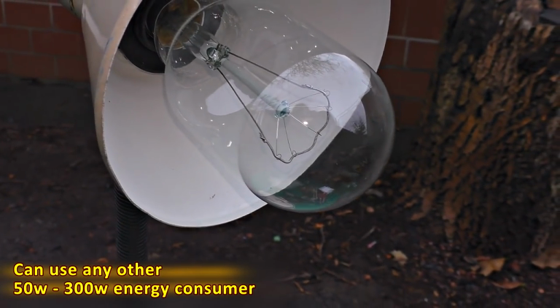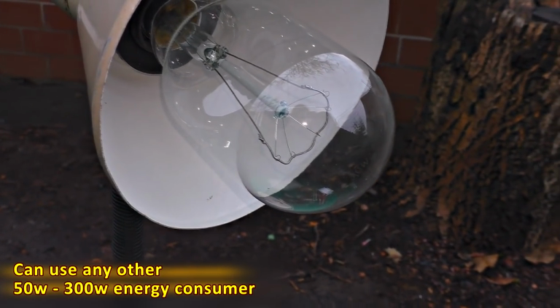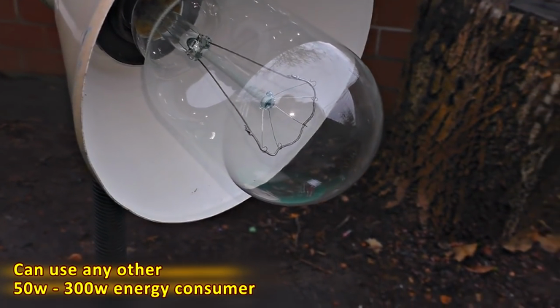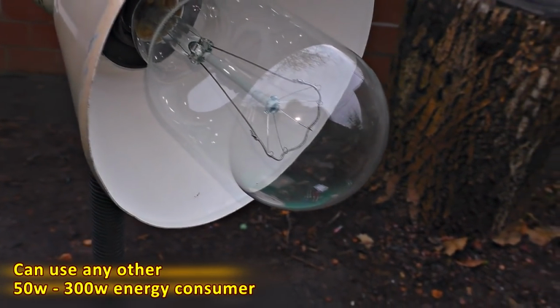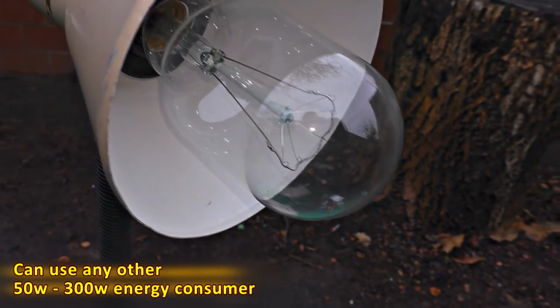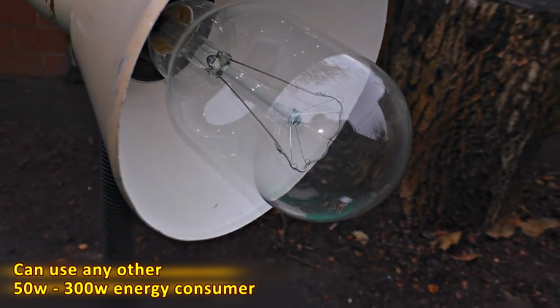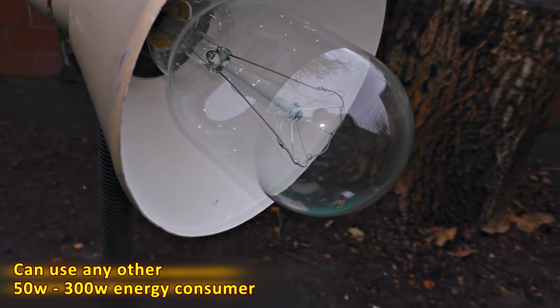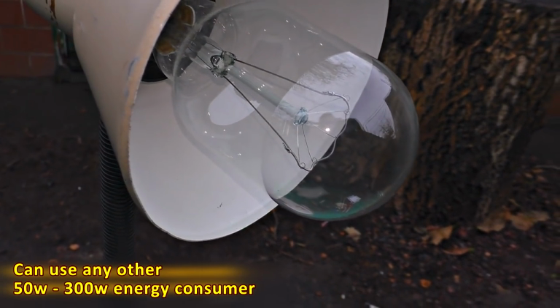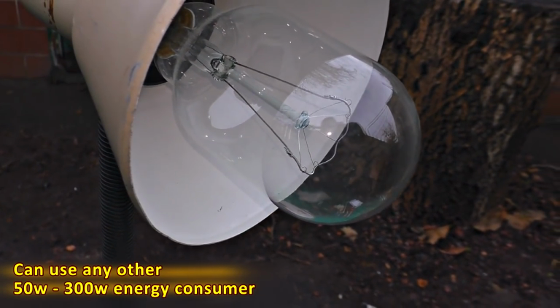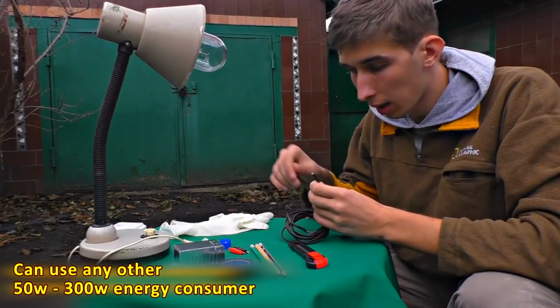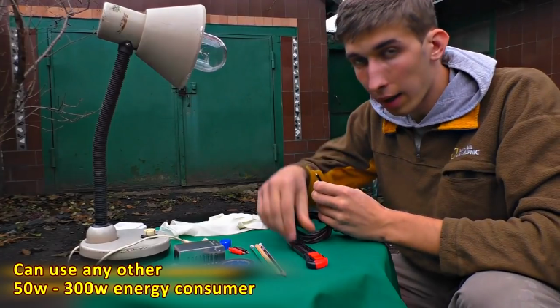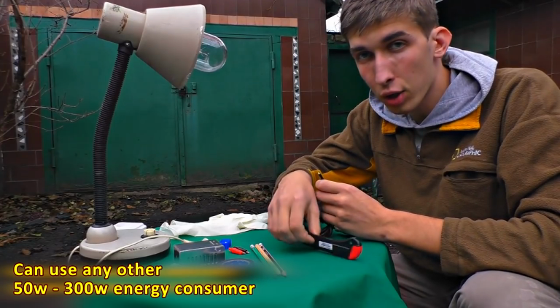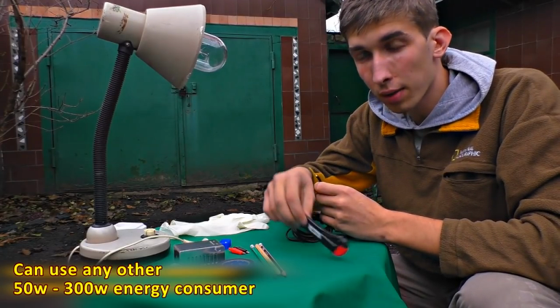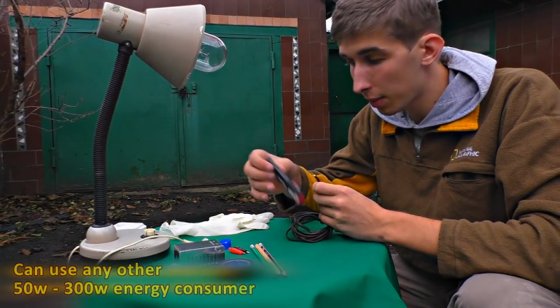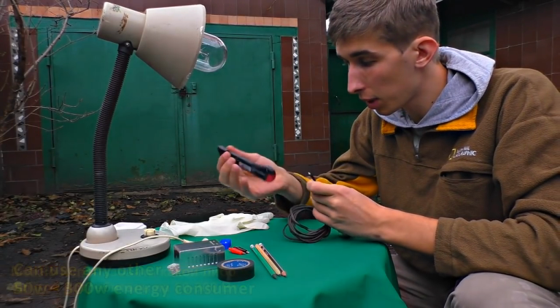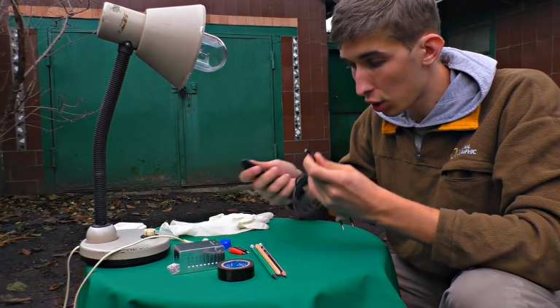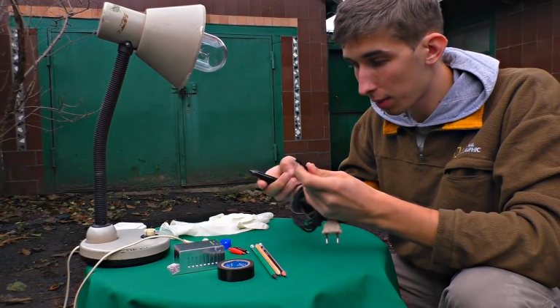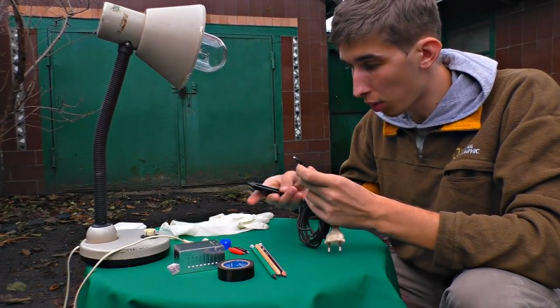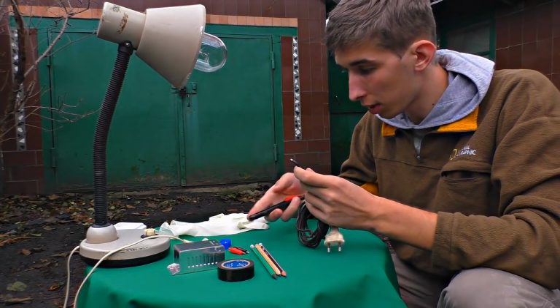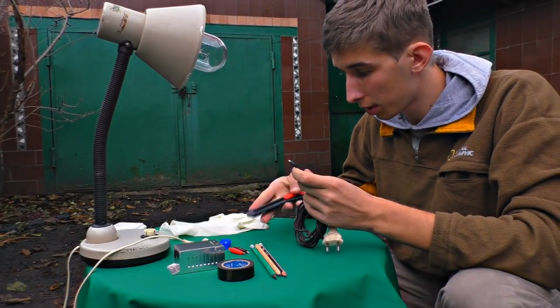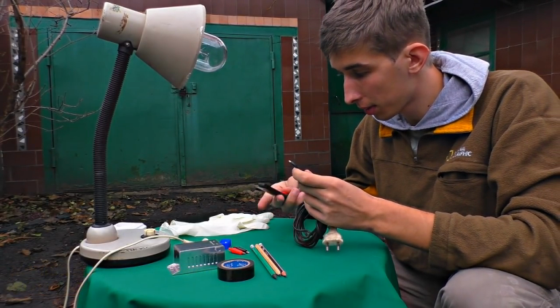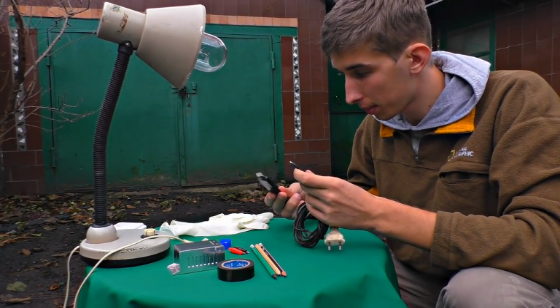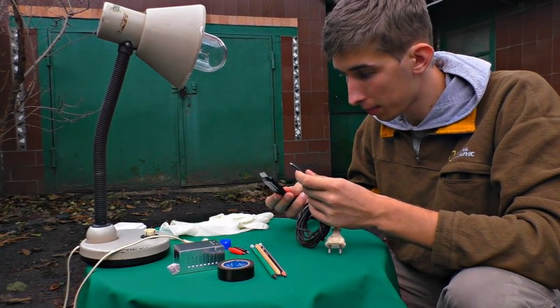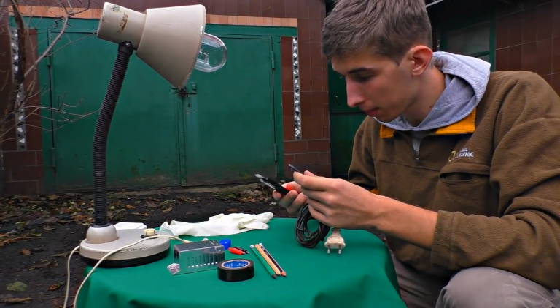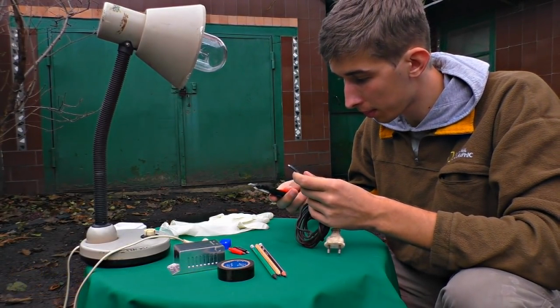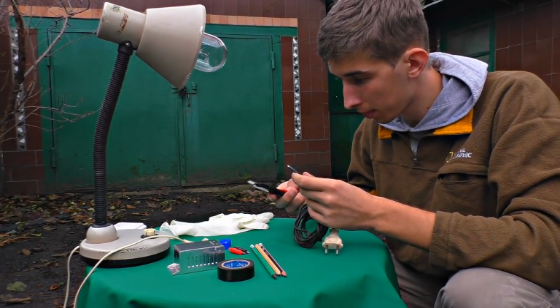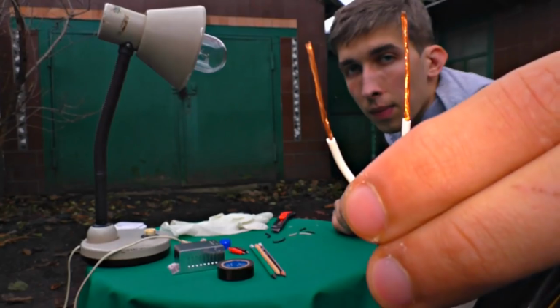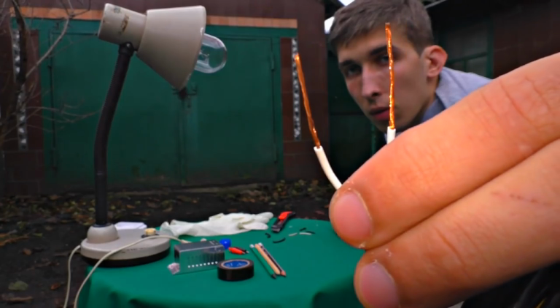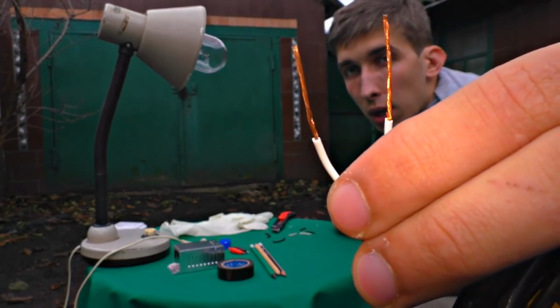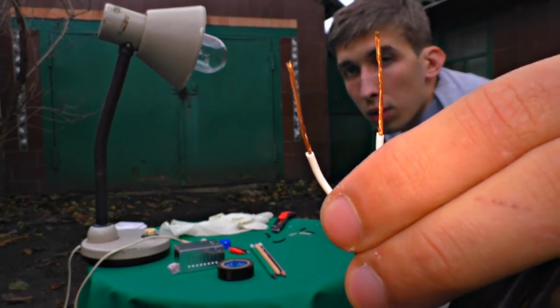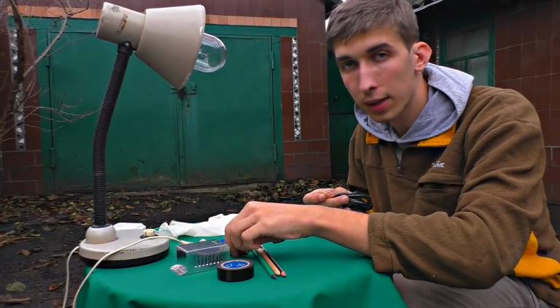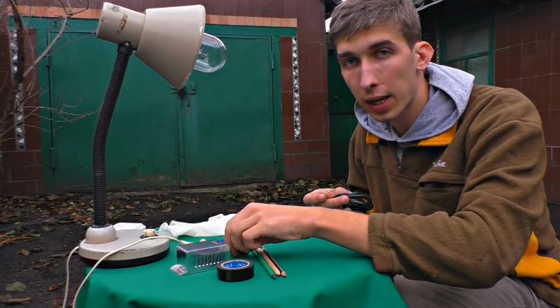There will be a short circuit if you don't attach some kind of energy consumer. Let's strip the wire with a plug first, like this.